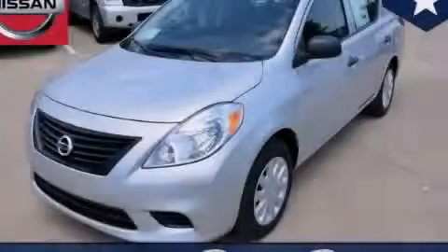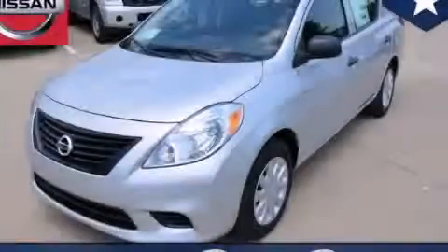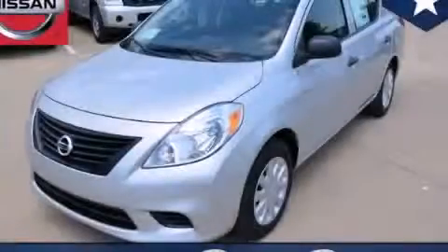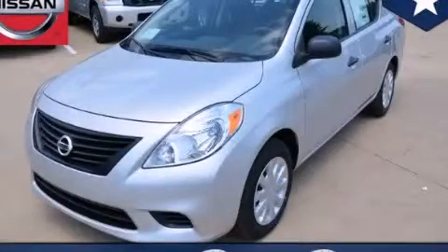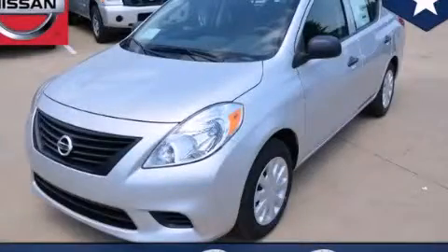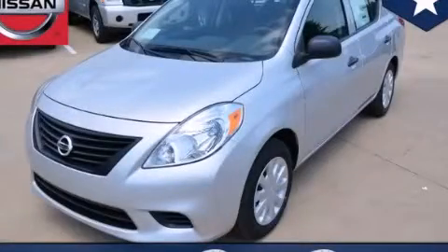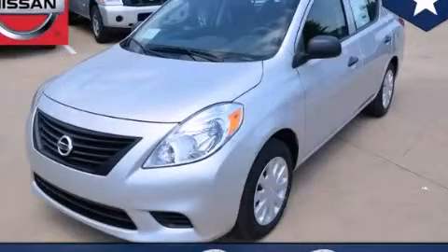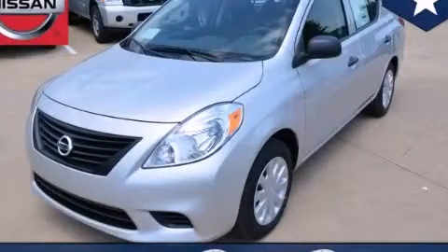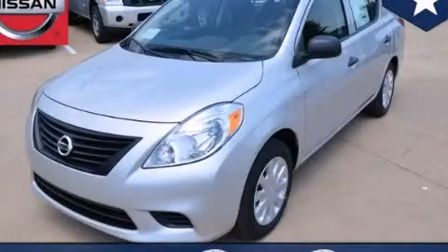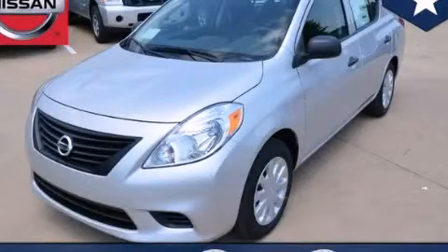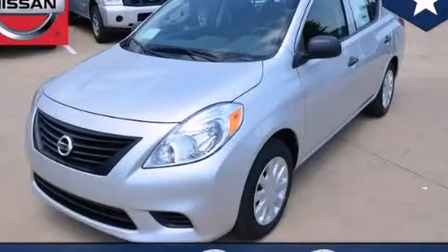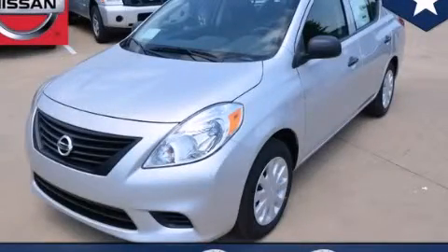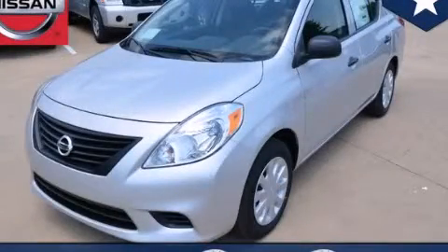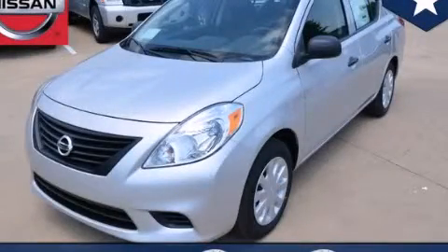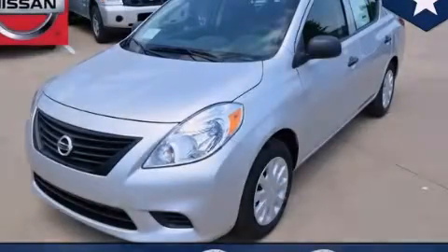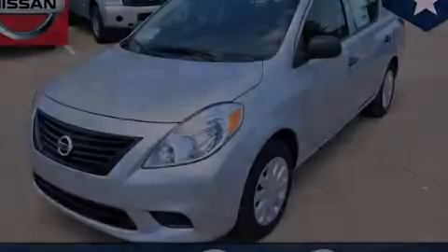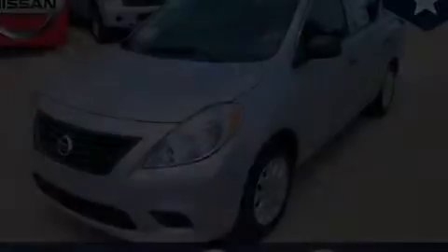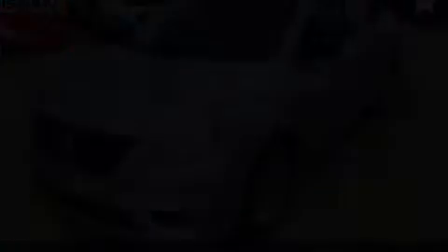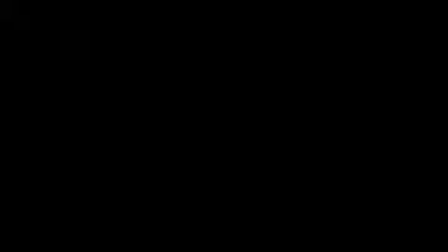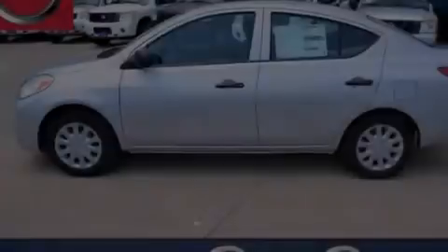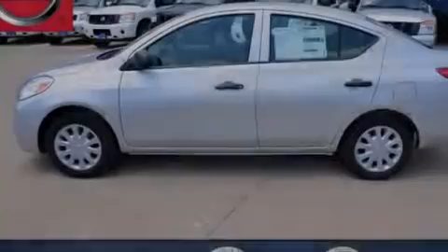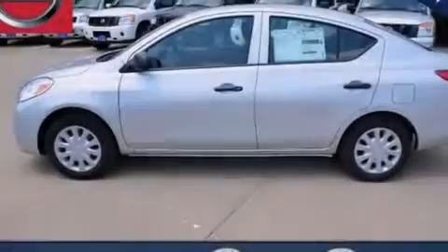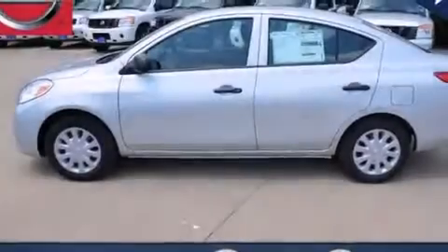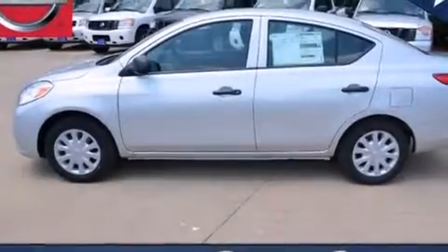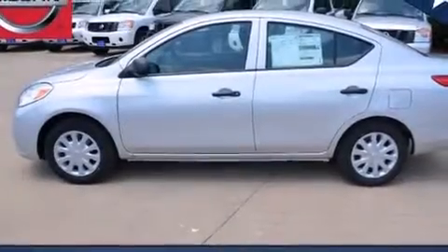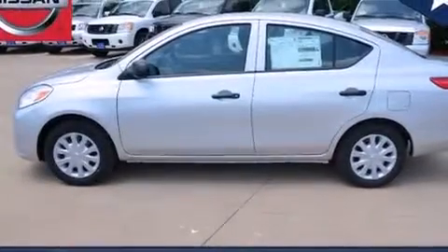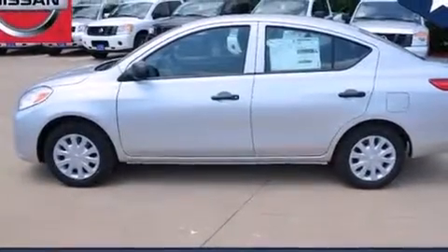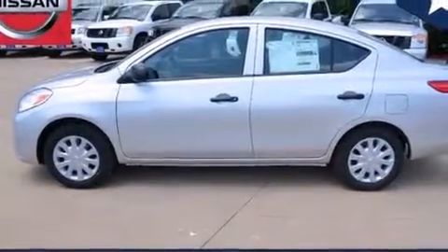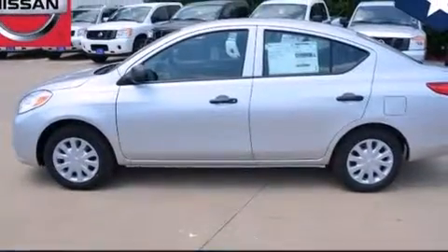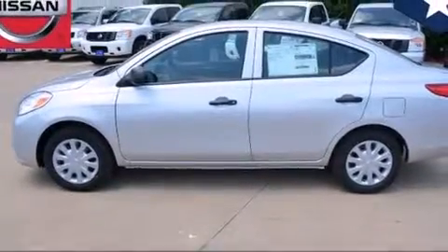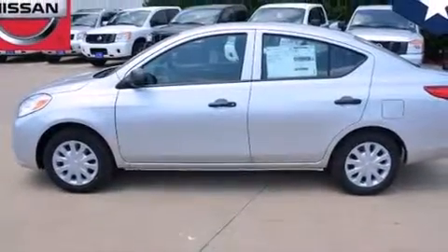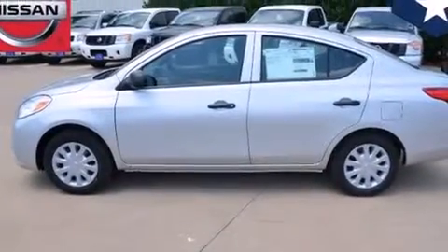This is a brand new 2014 Nissan Versa. All of the following features are included.